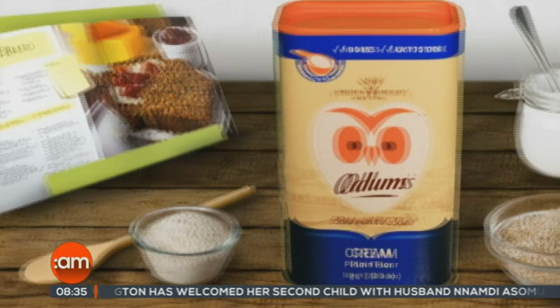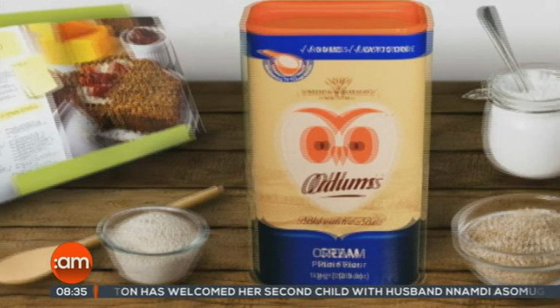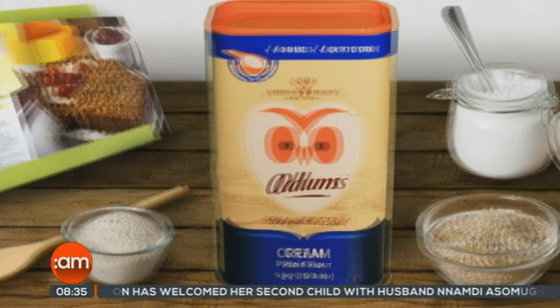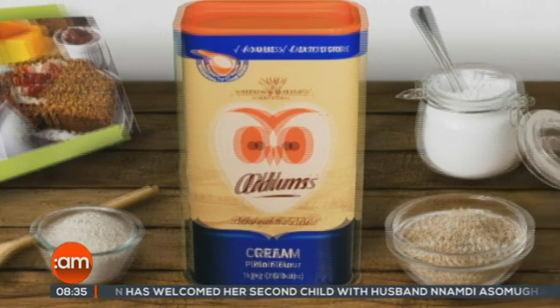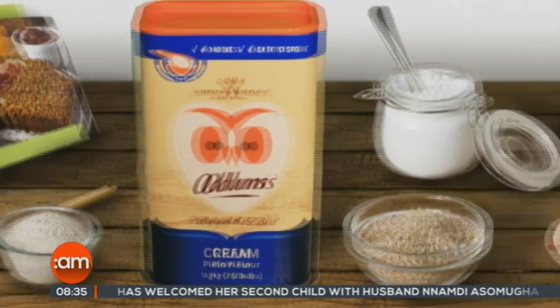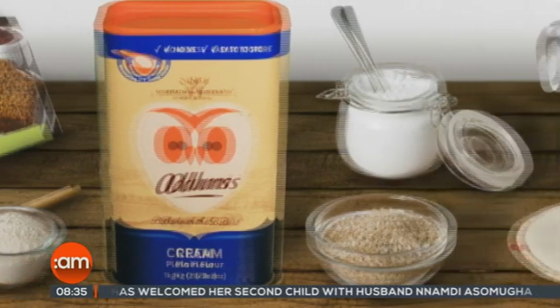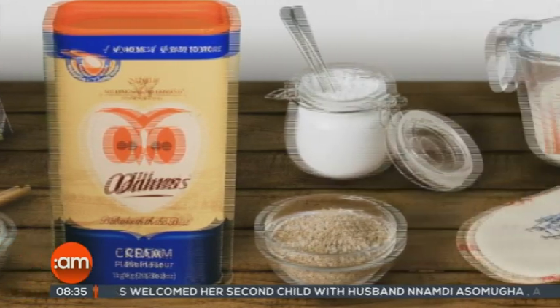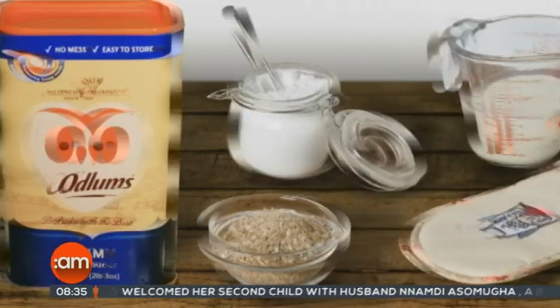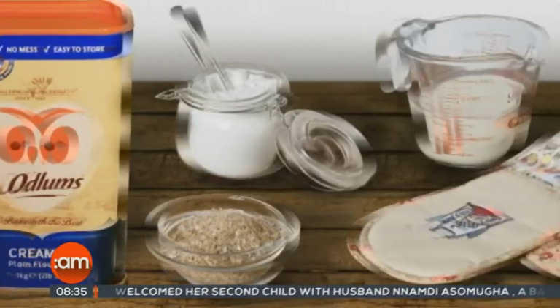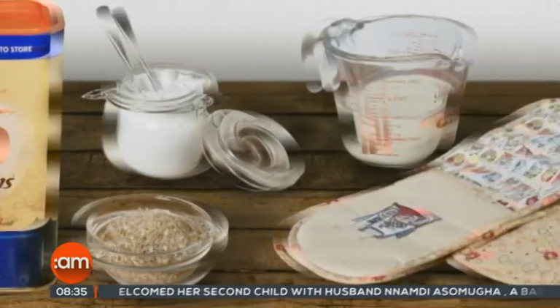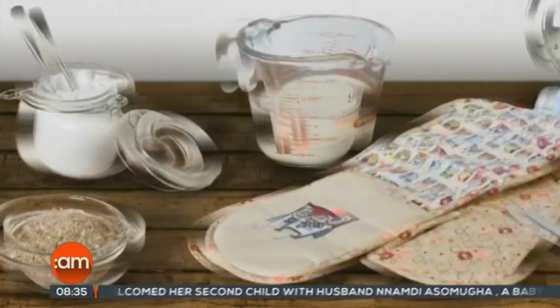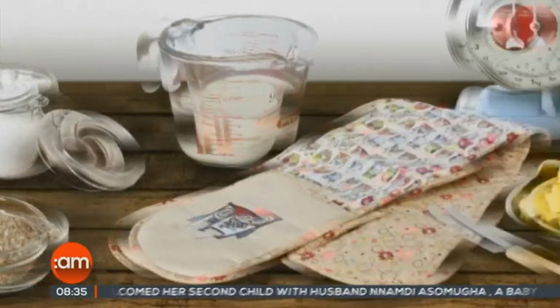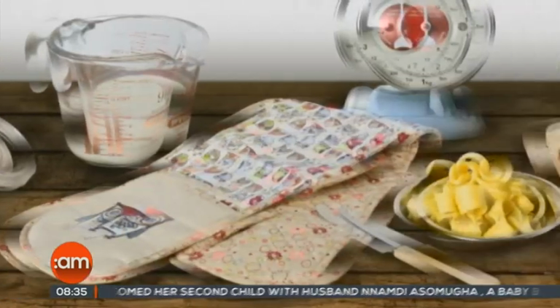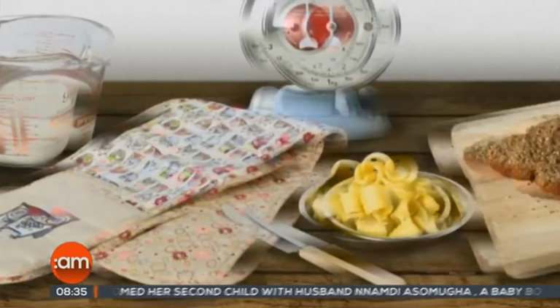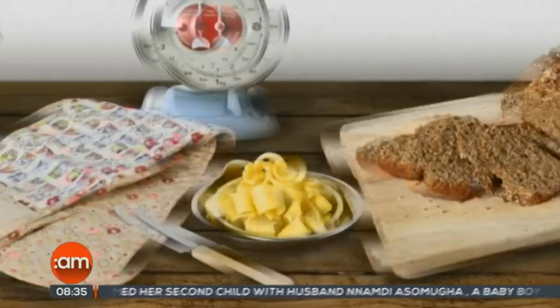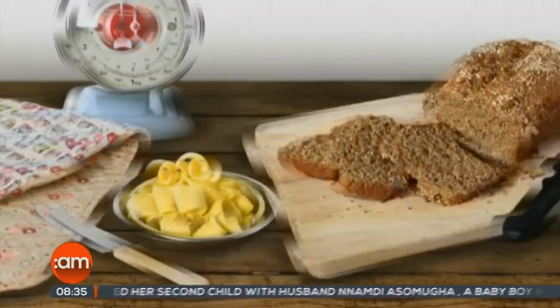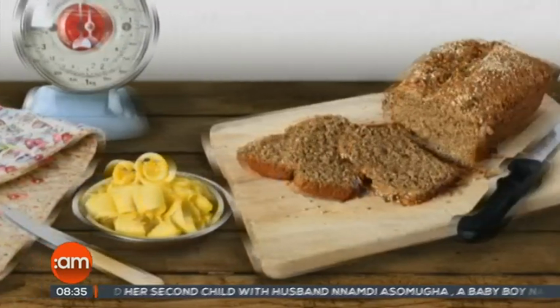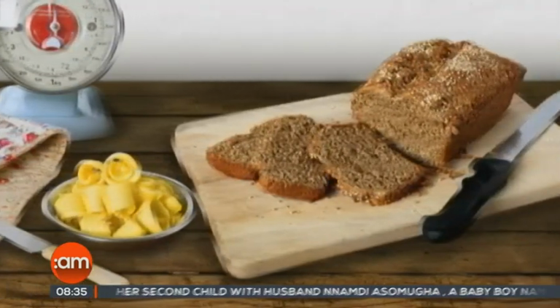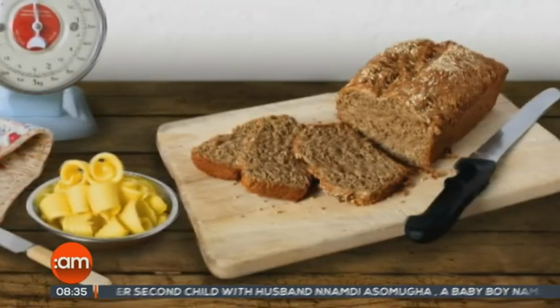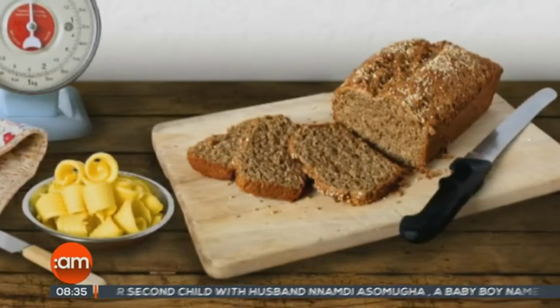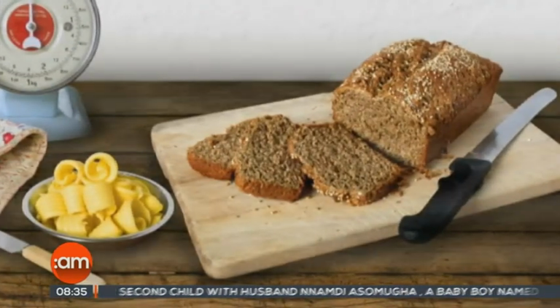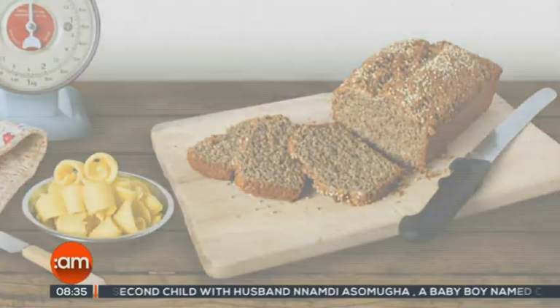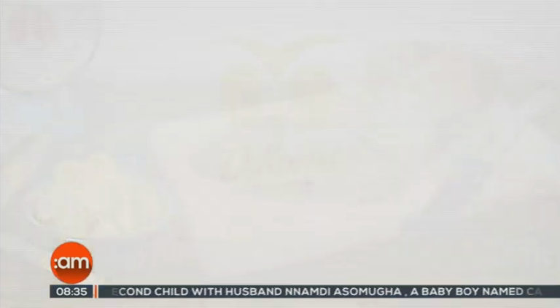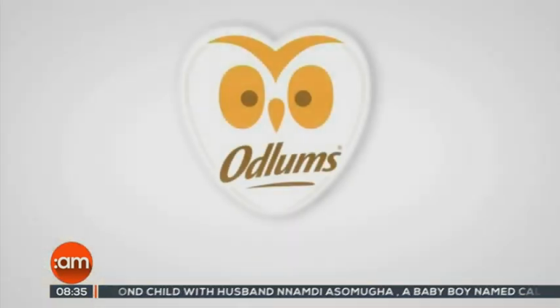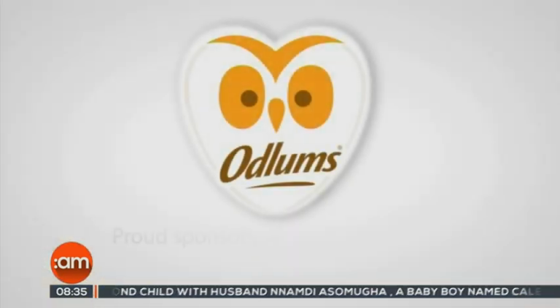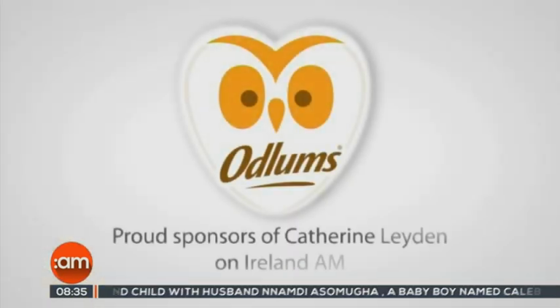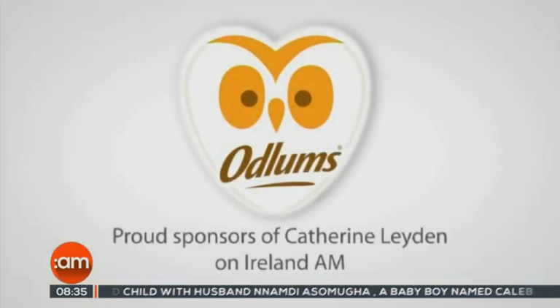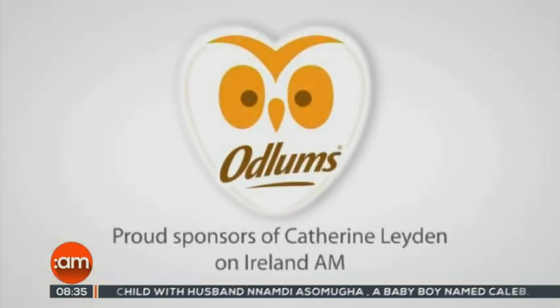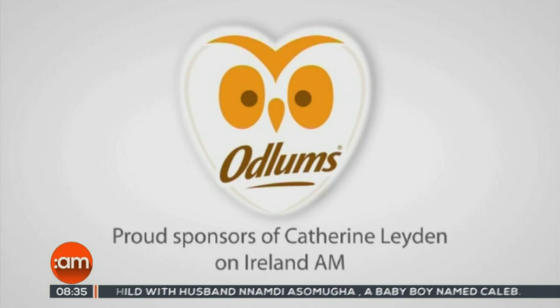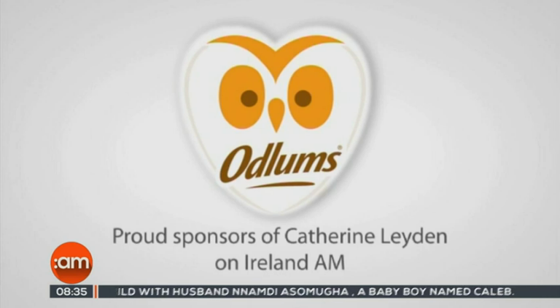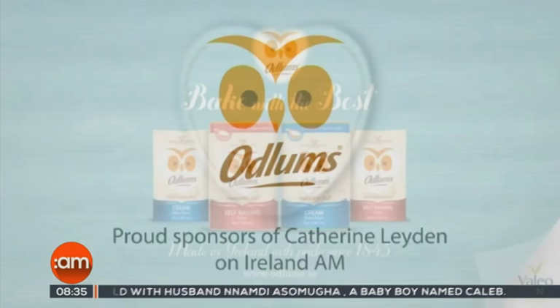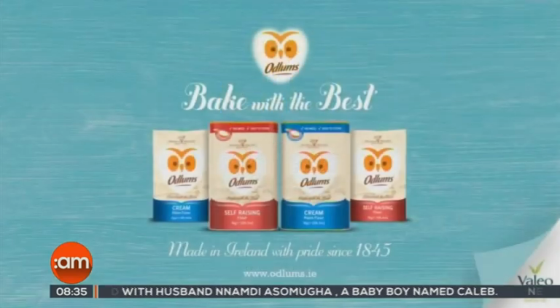Great recipes start with Odlums, proud sponsors of Catherine Layden on Ireland AM.